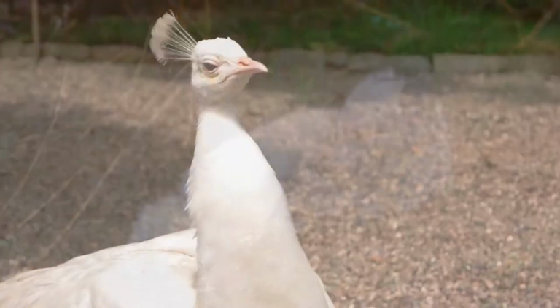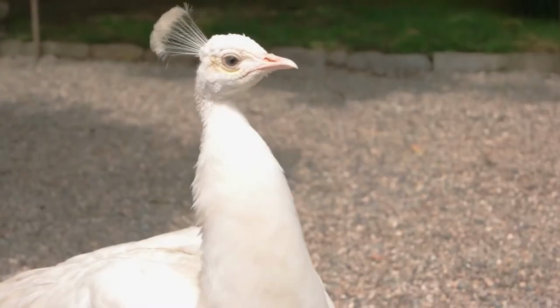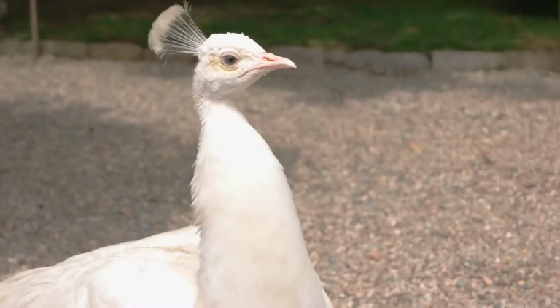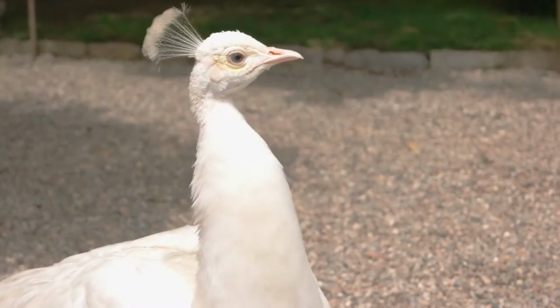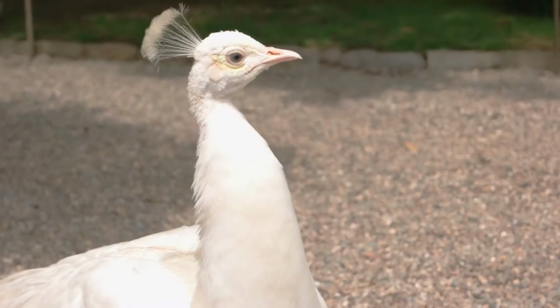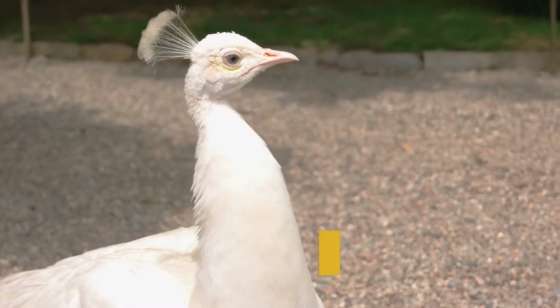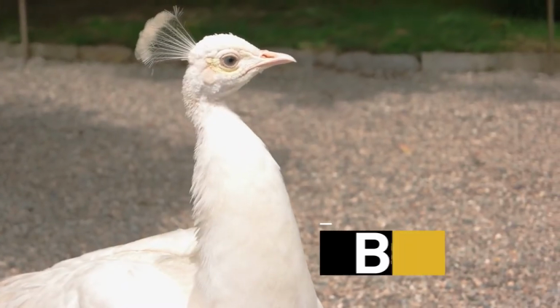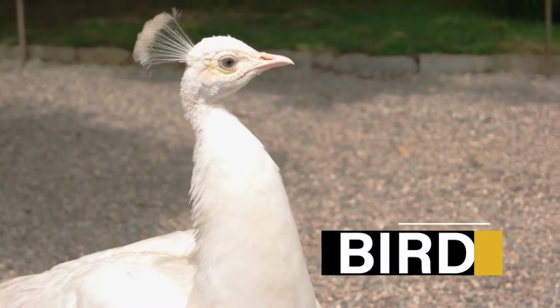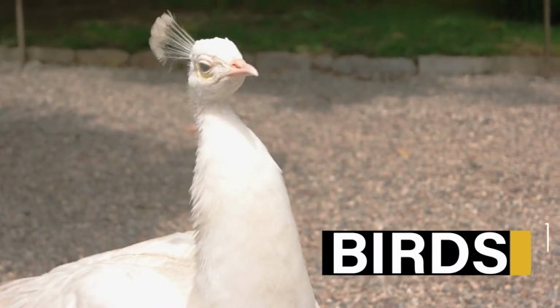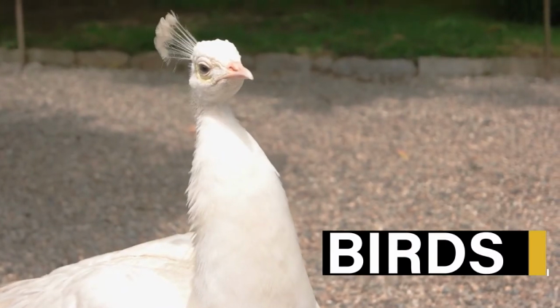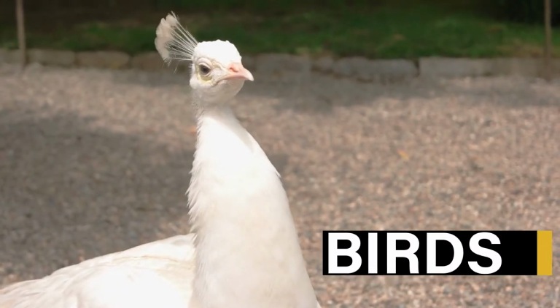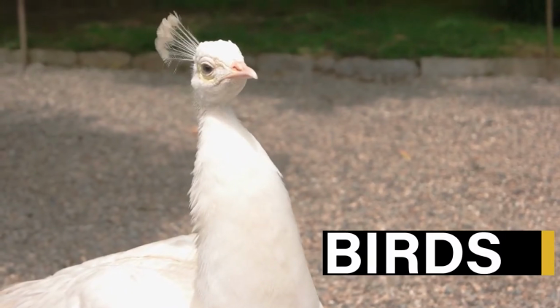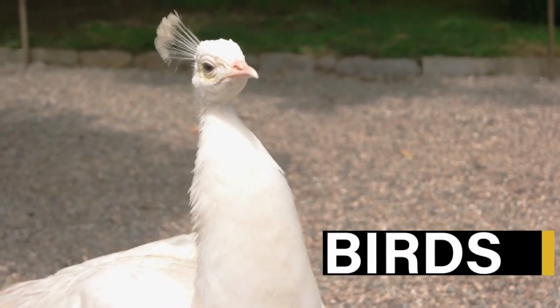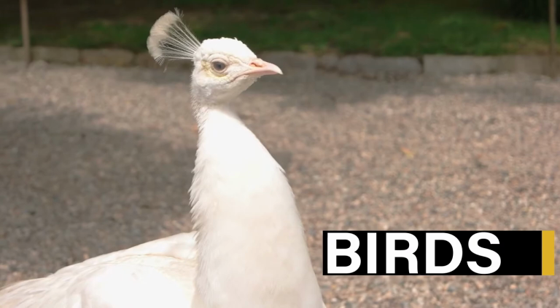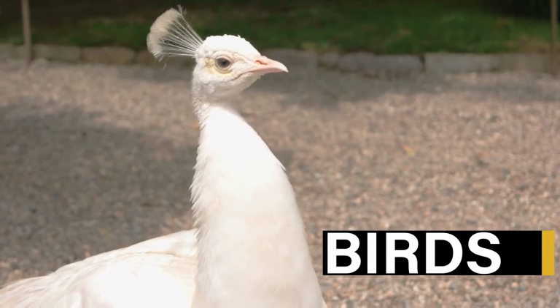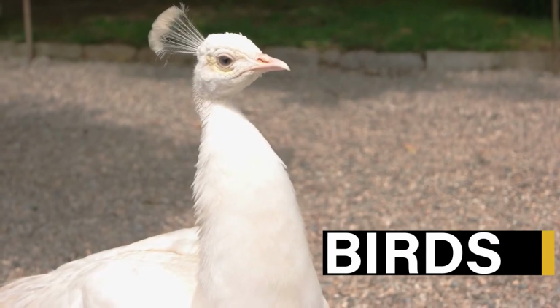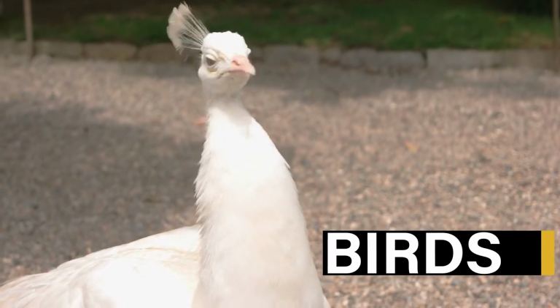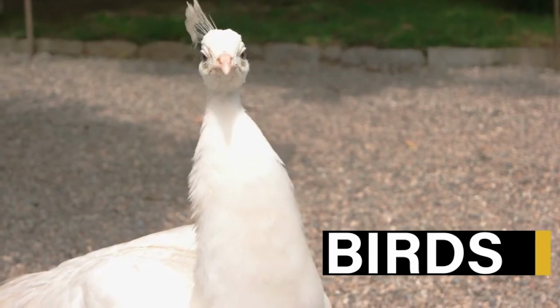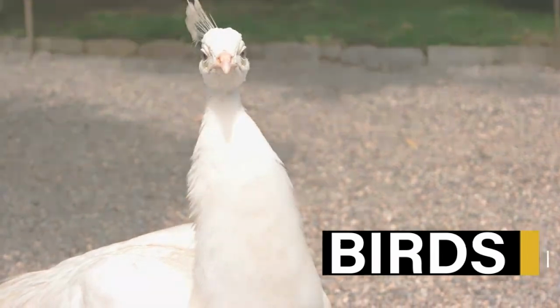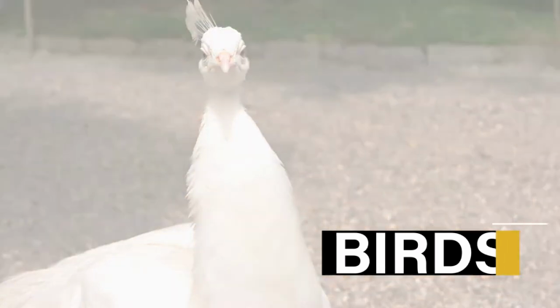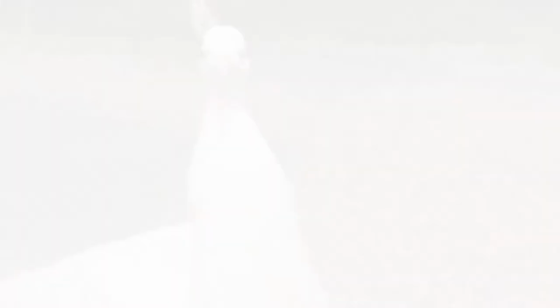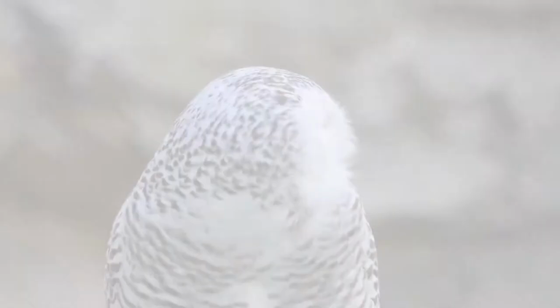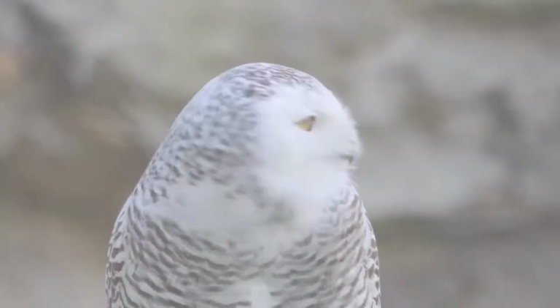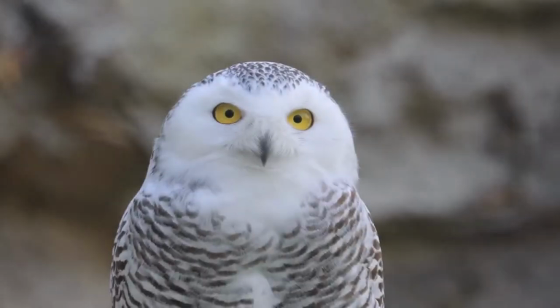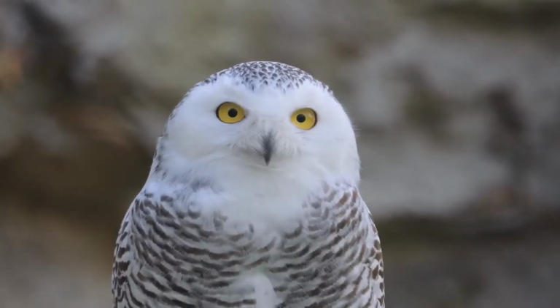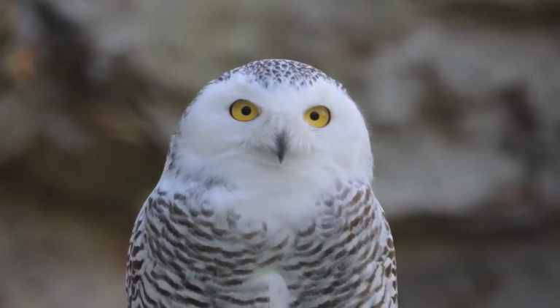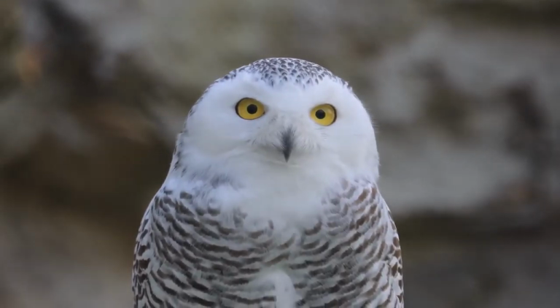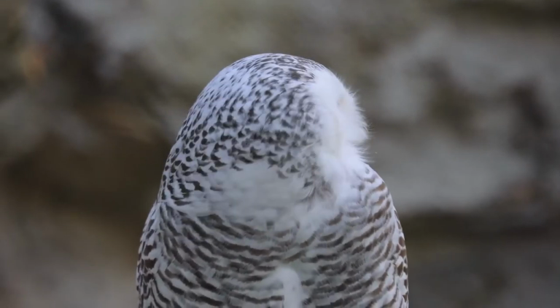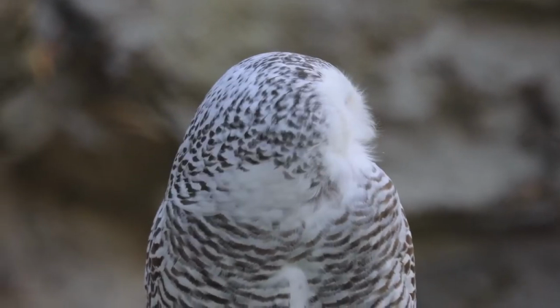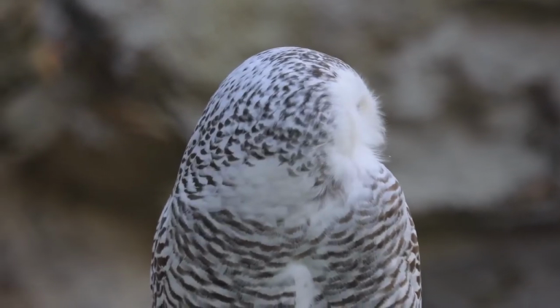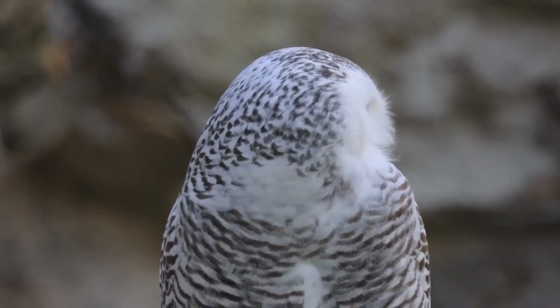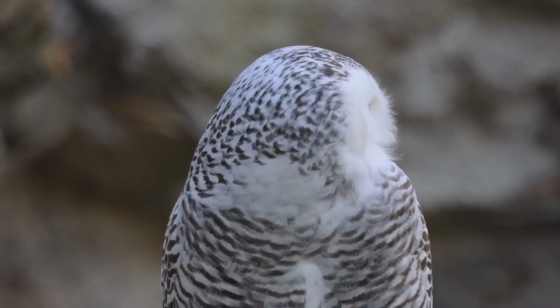Also in our list, we have a bird that has actually become famous in a Hollywood movie. So stick around to the end.